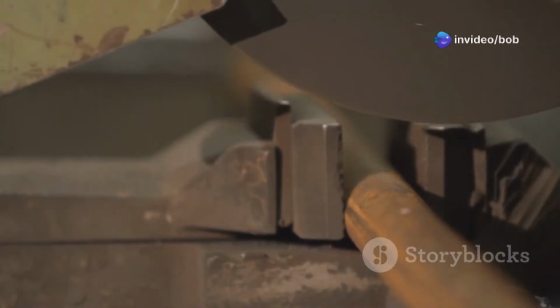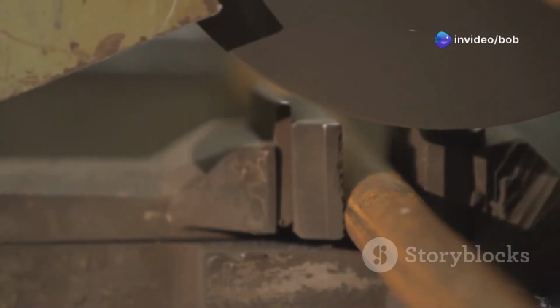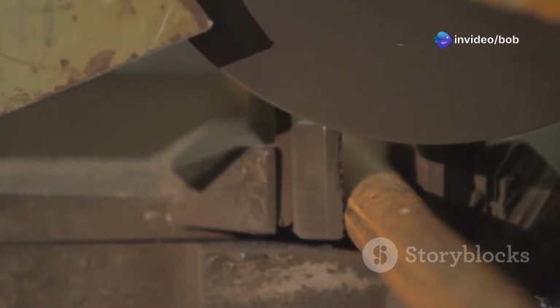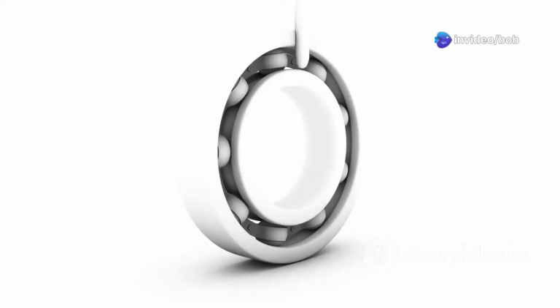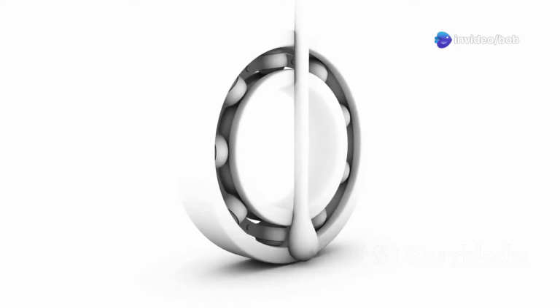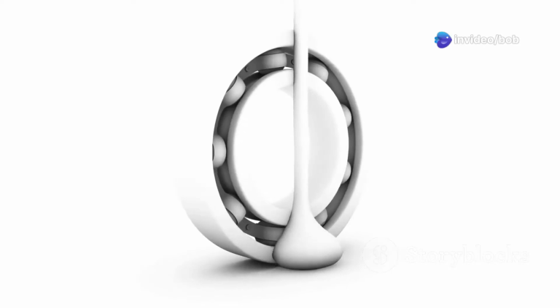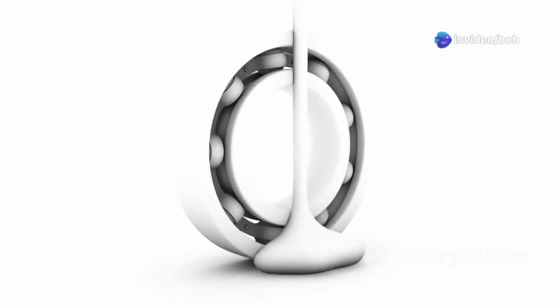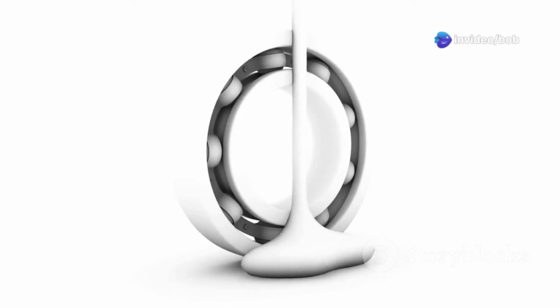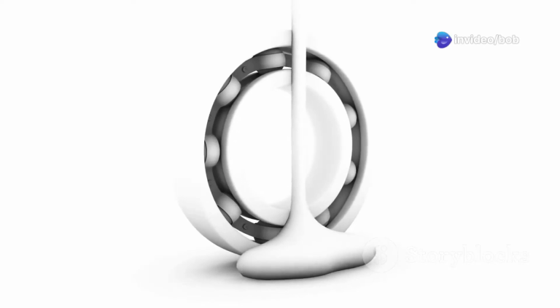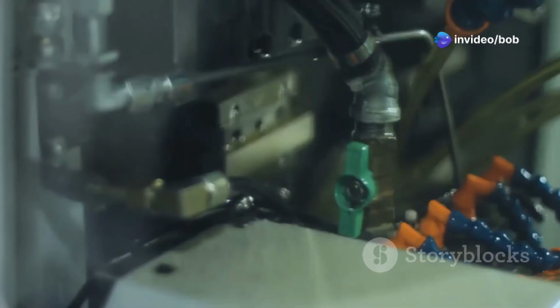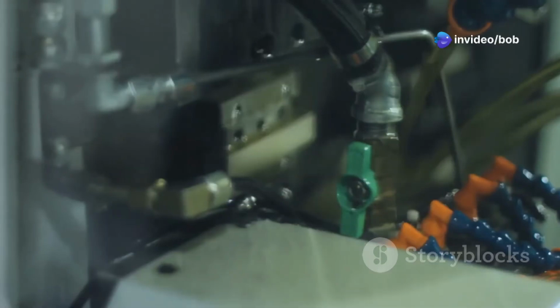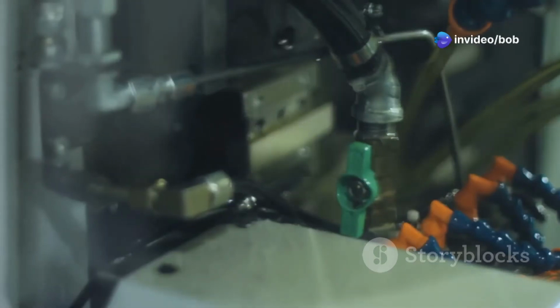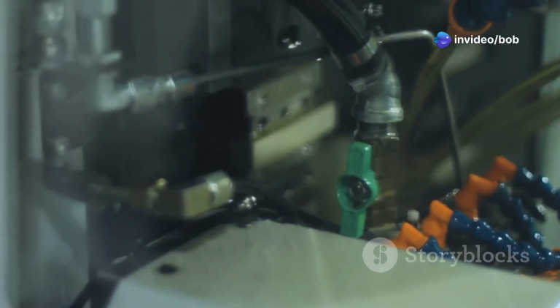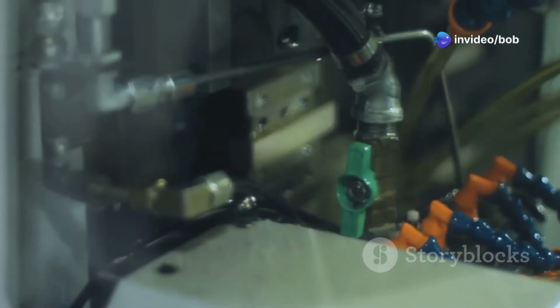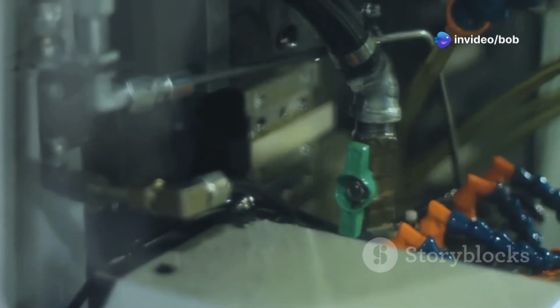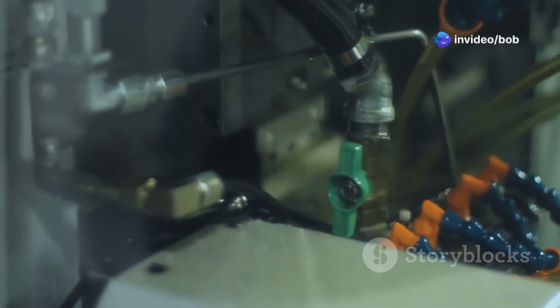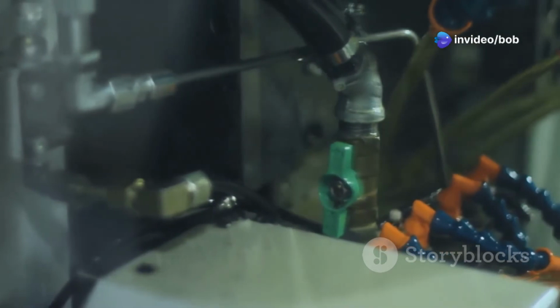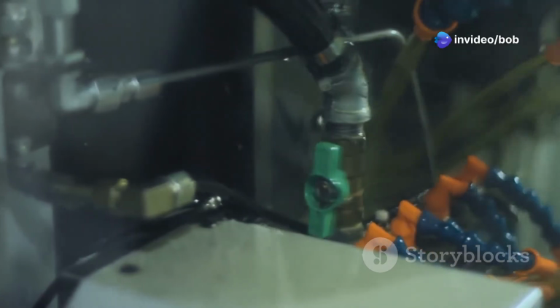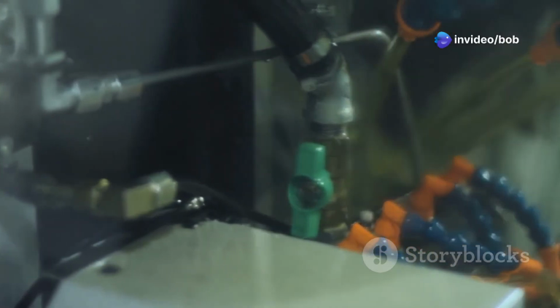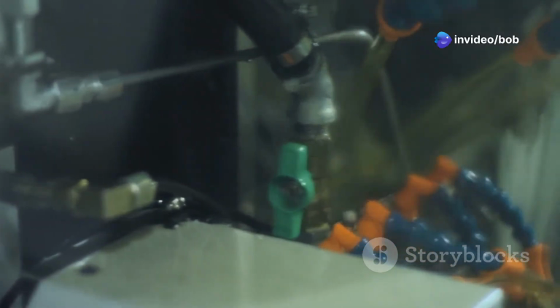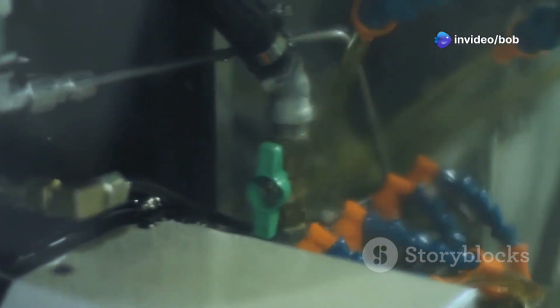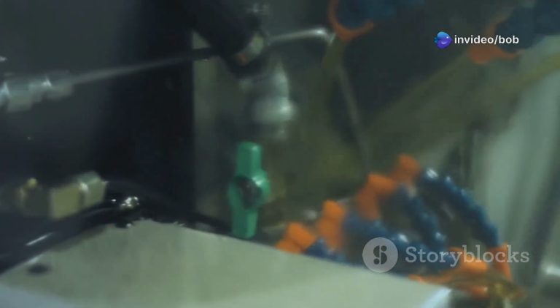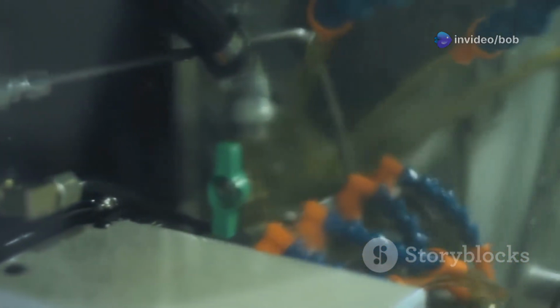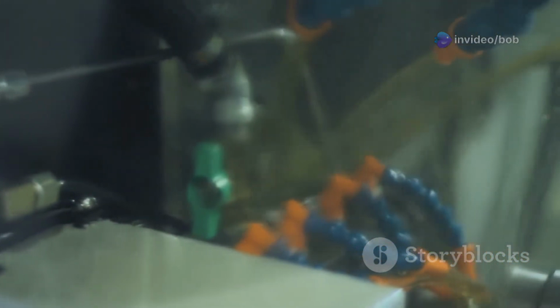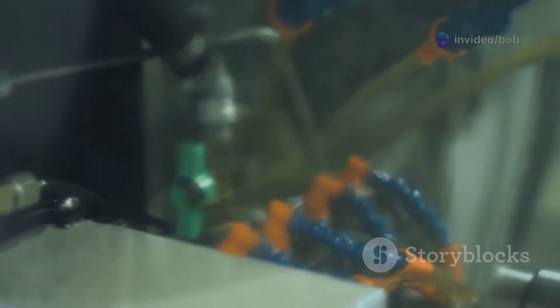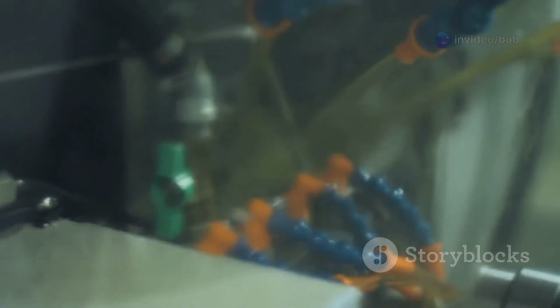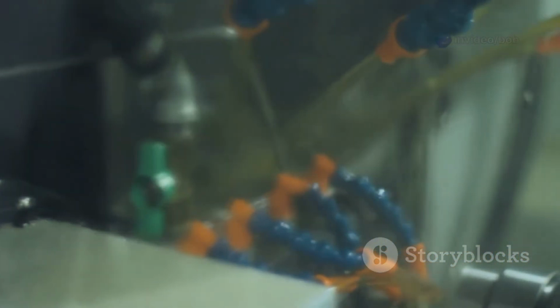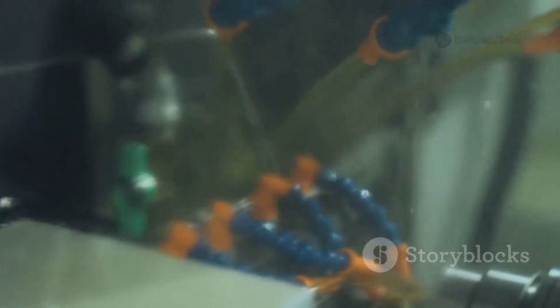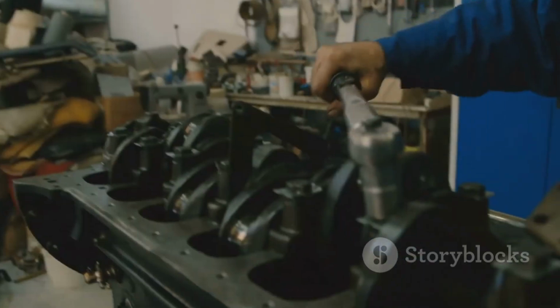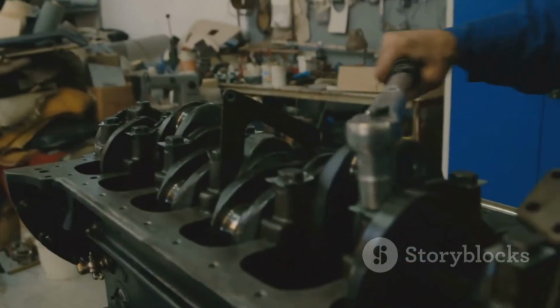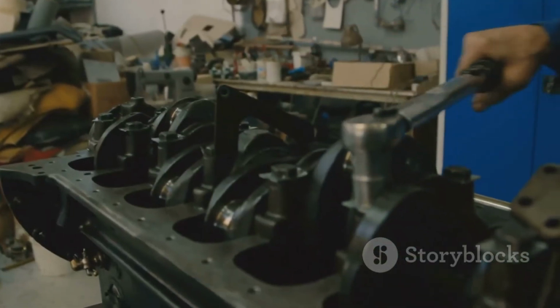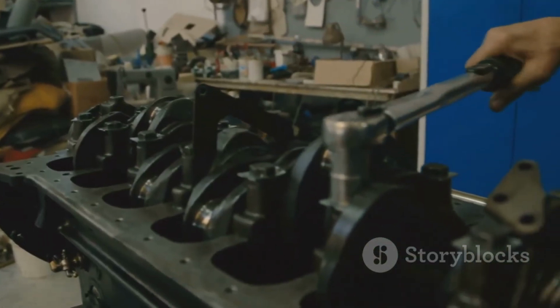They make sure your bearings sit right, reducing wear and tear. So next time you're setting up bearings, remember — adapter sleeves are your best friends.